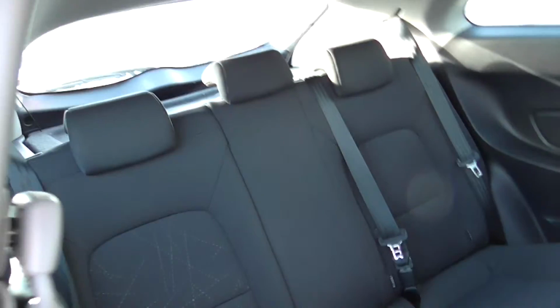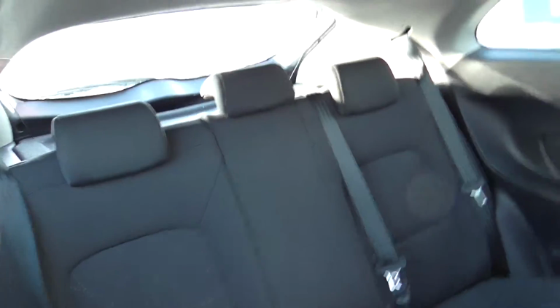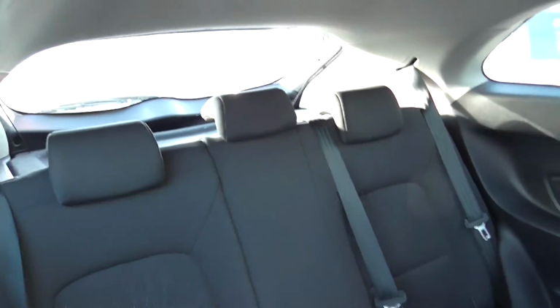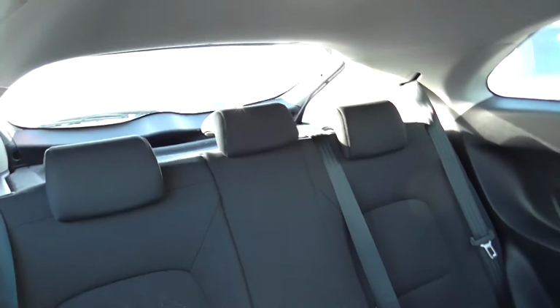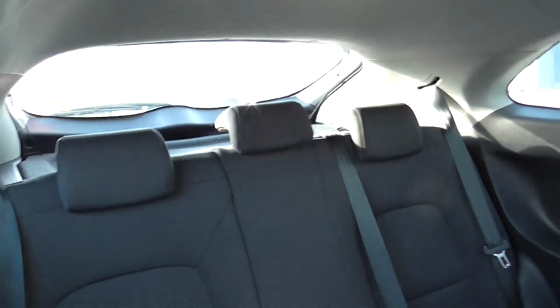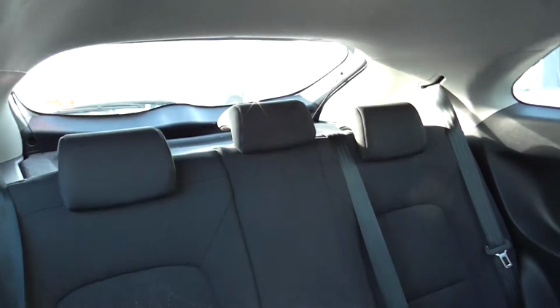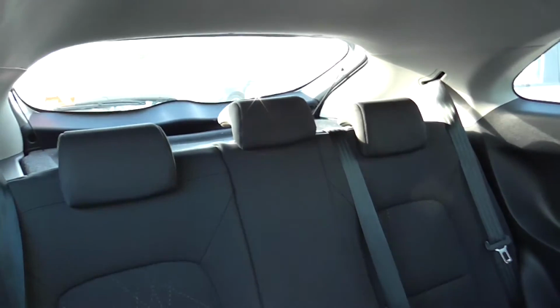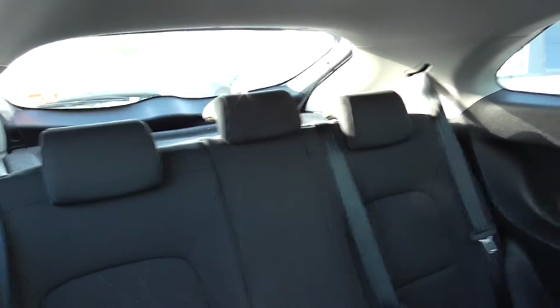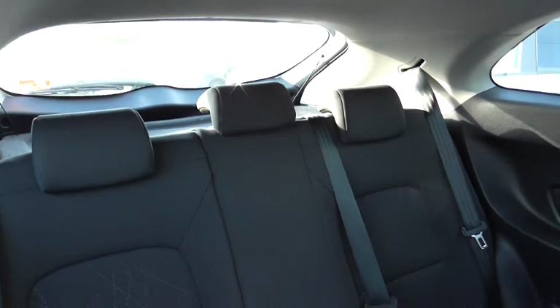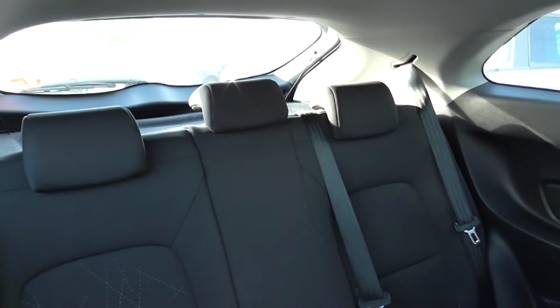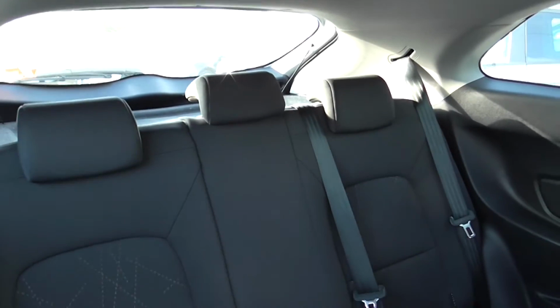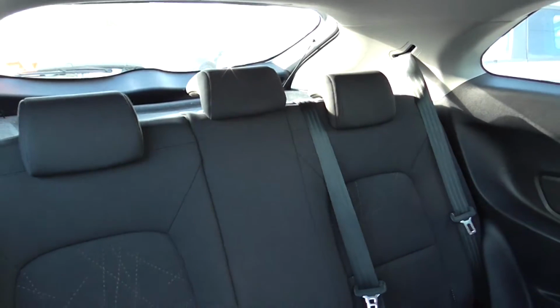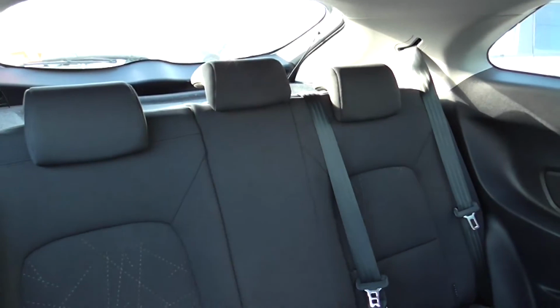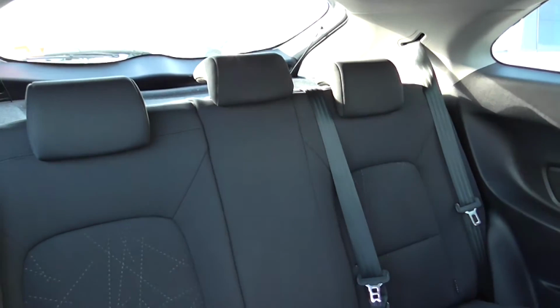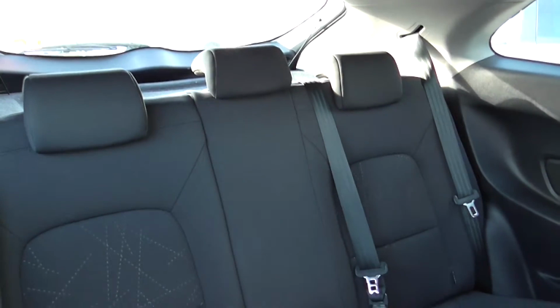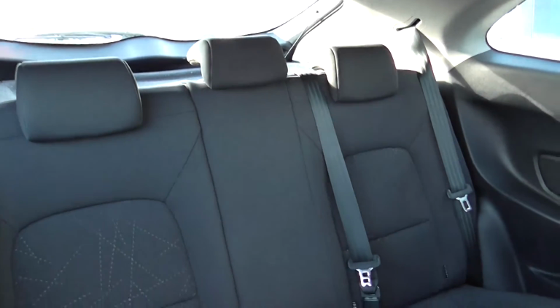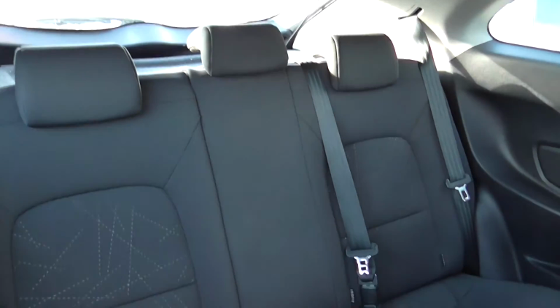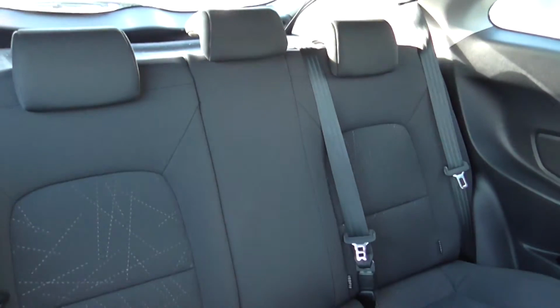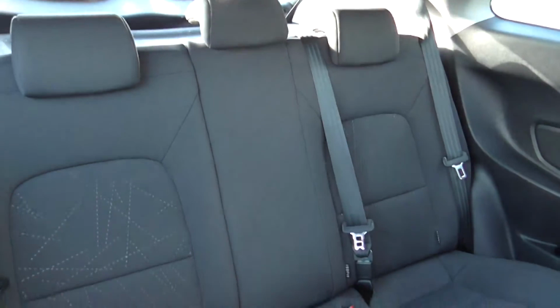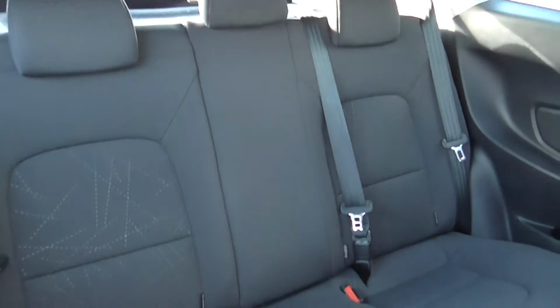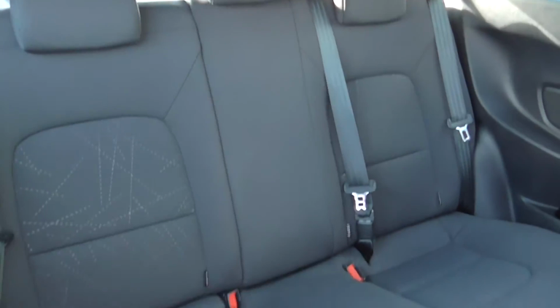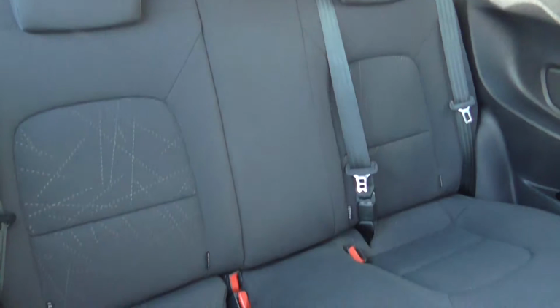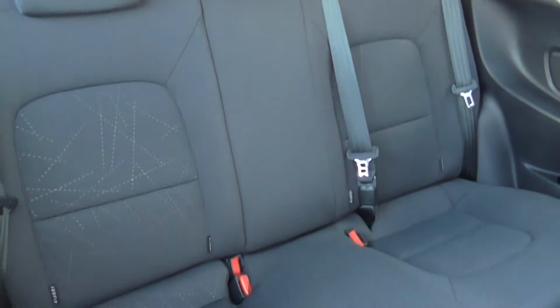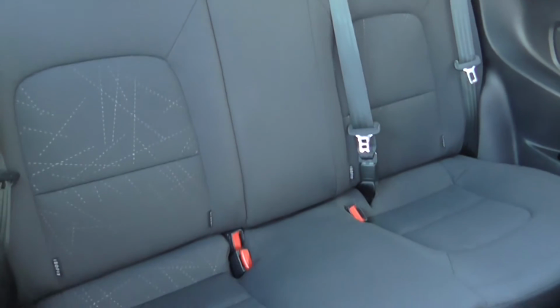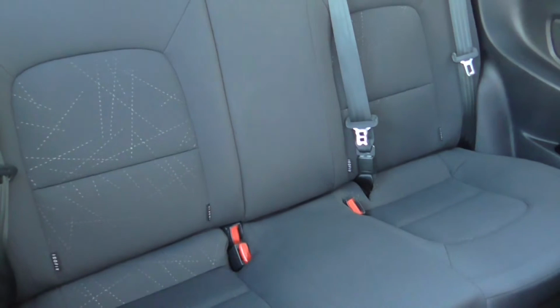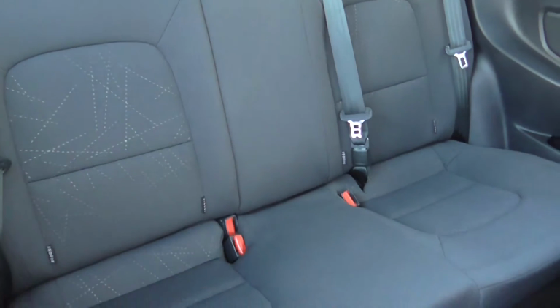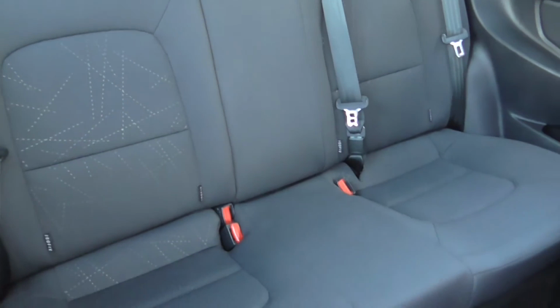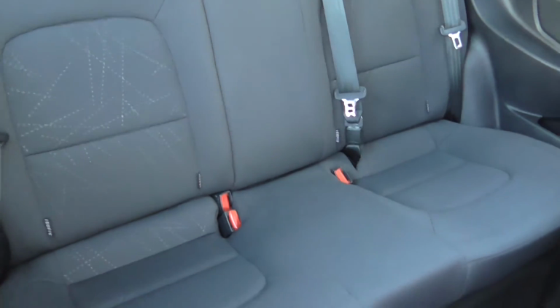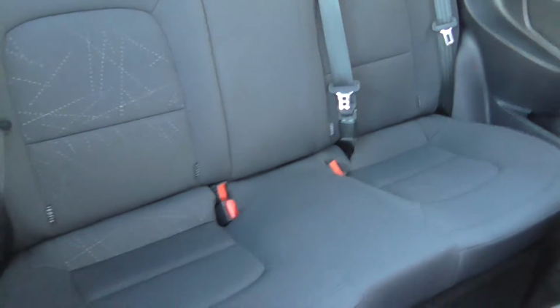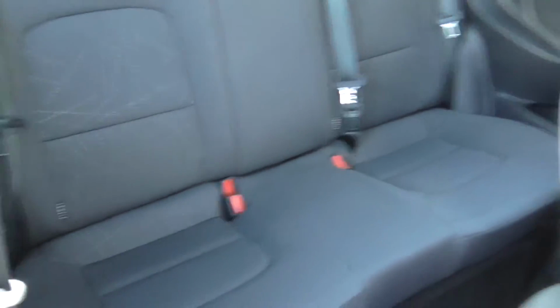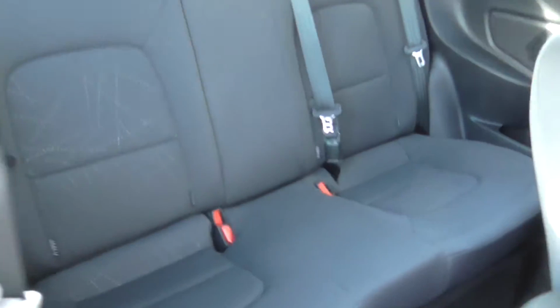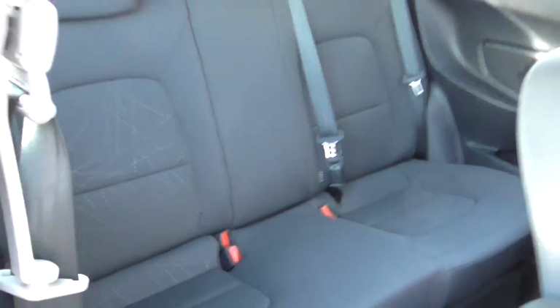This is the rear of the vehicle. It has rear head restraints and also has ISOFIX fittings in the back there for child seats.